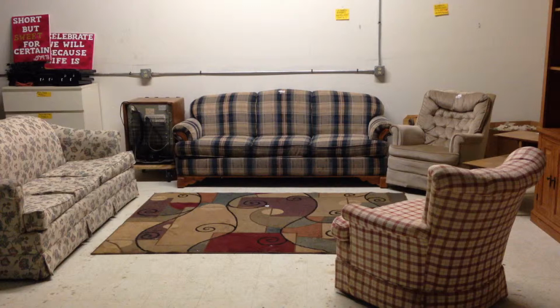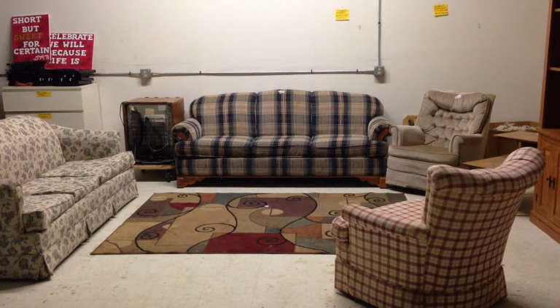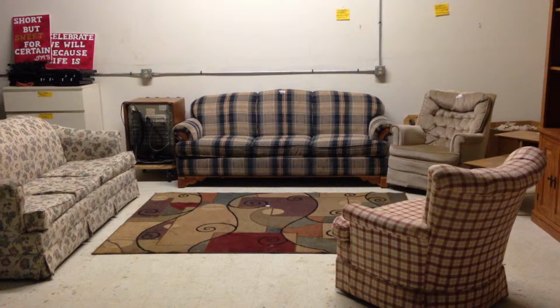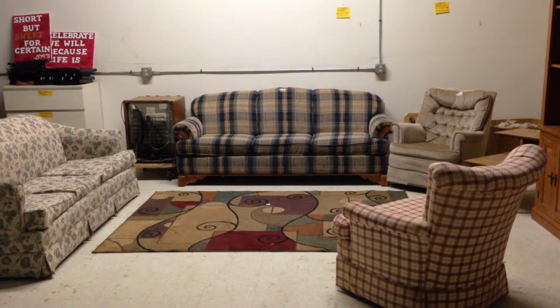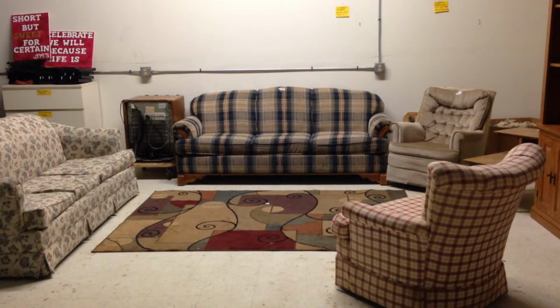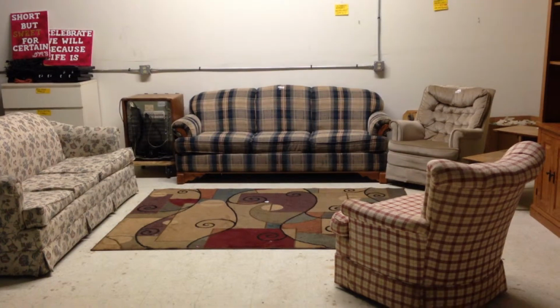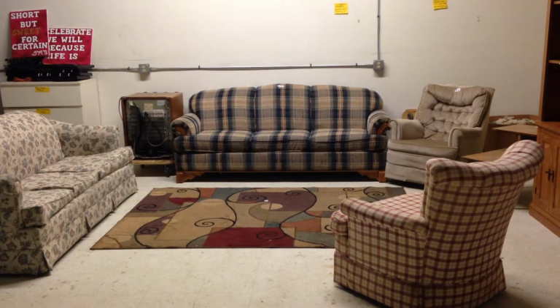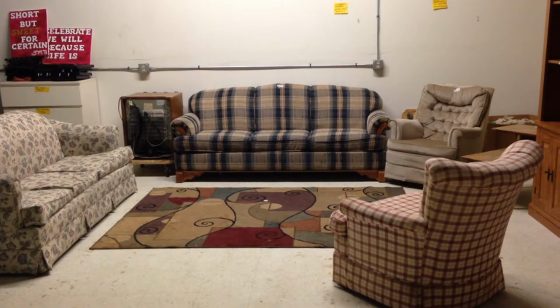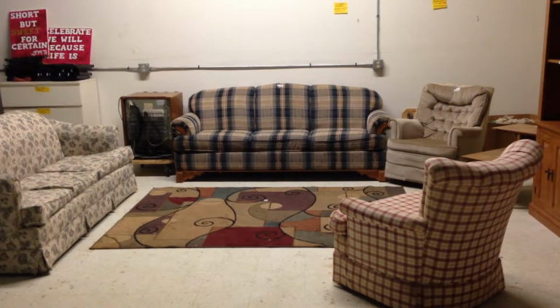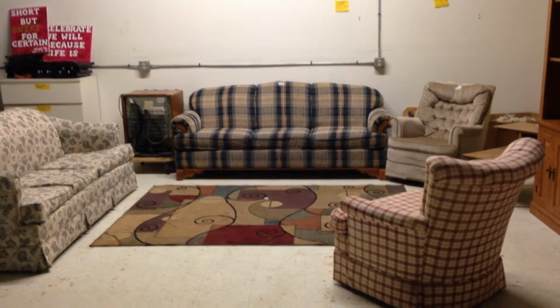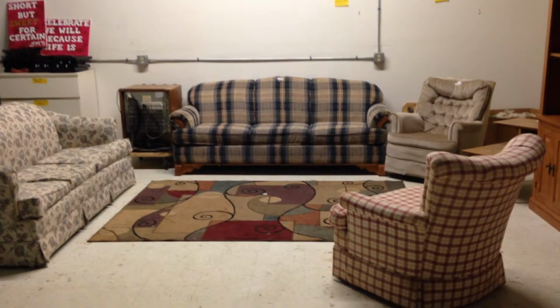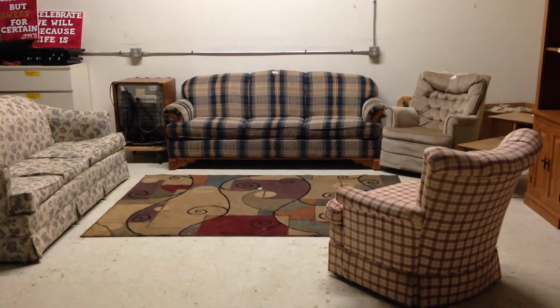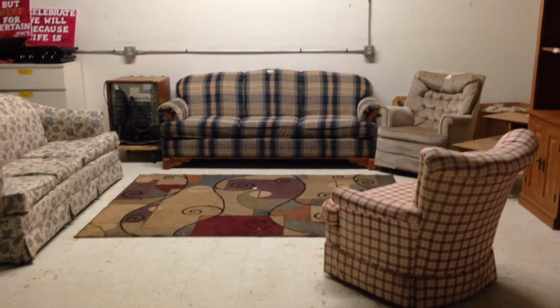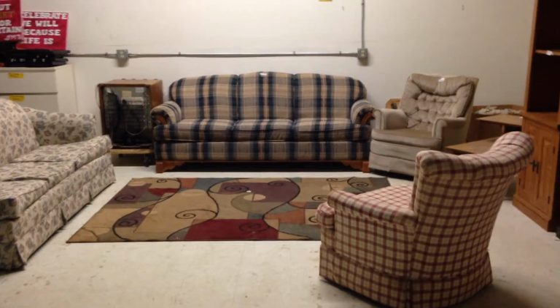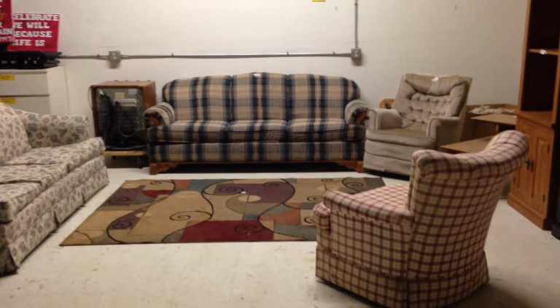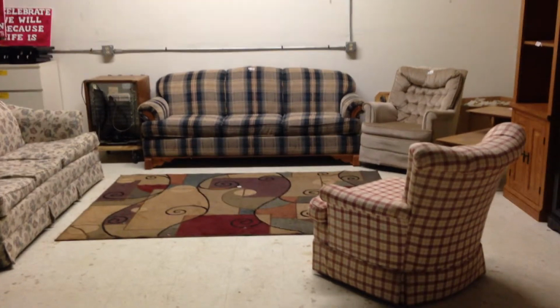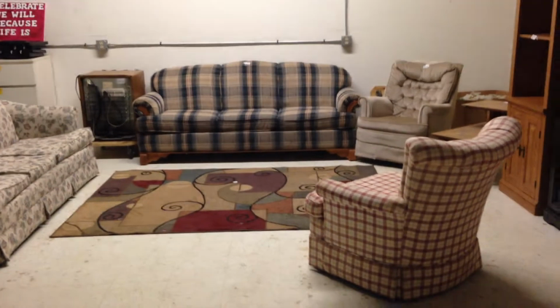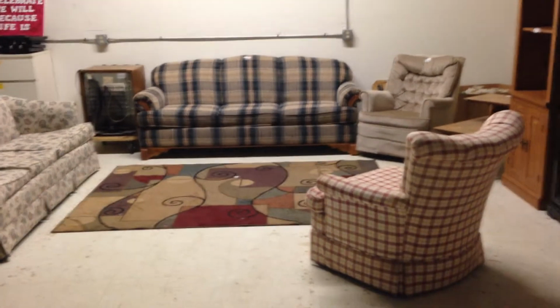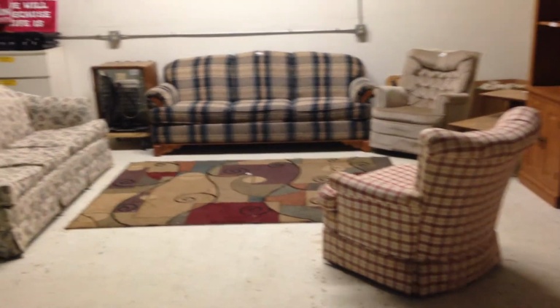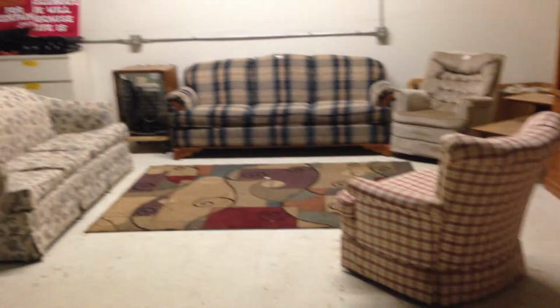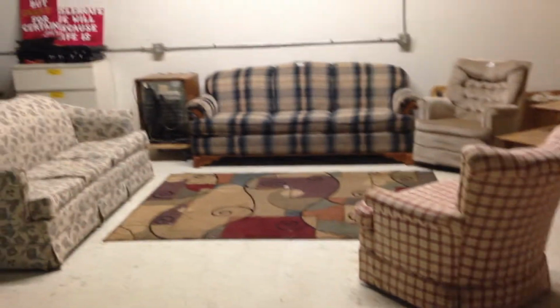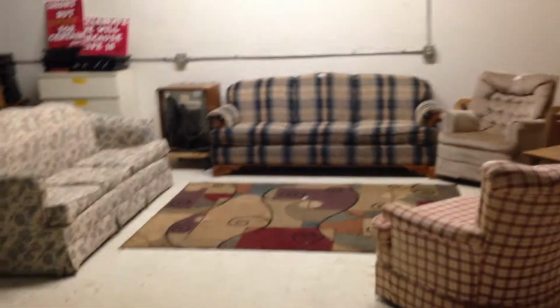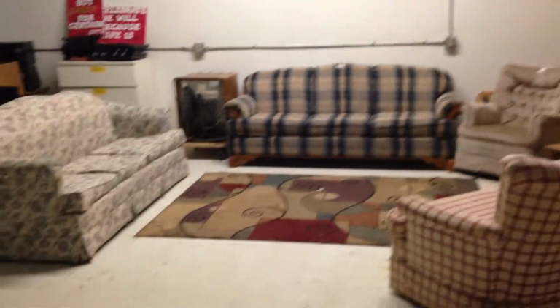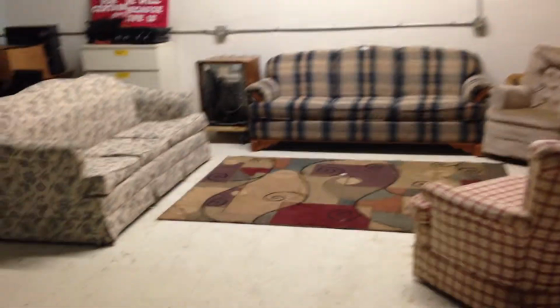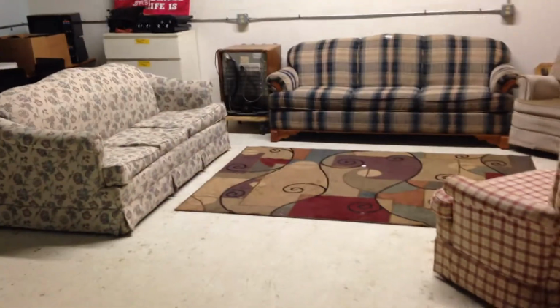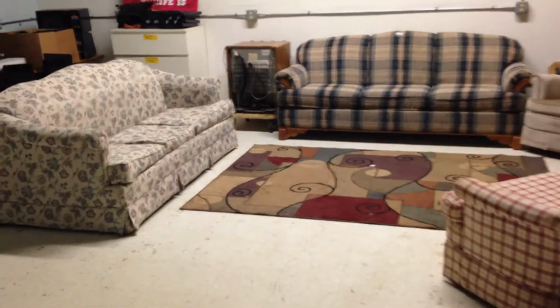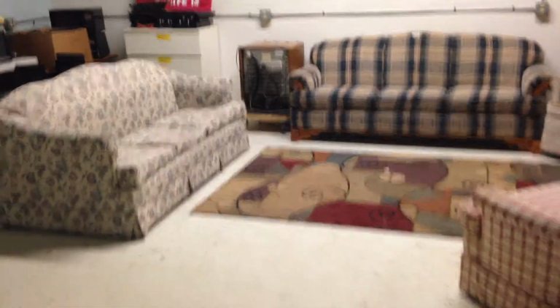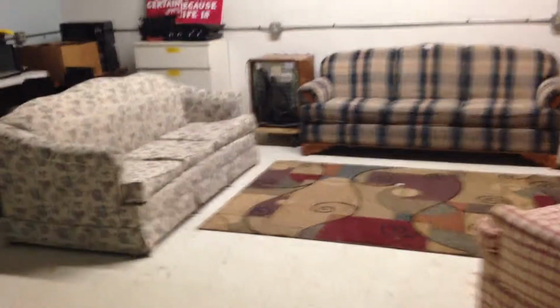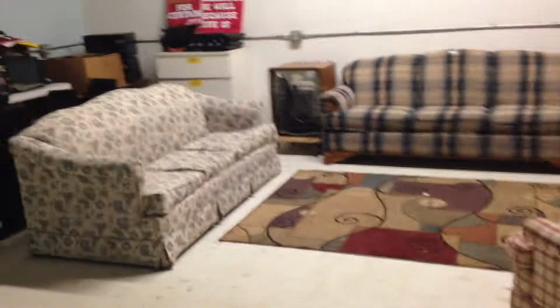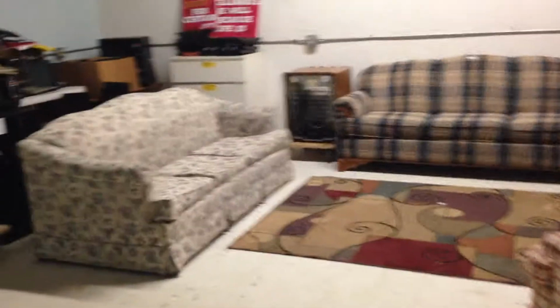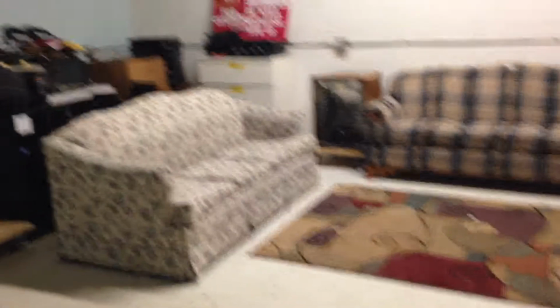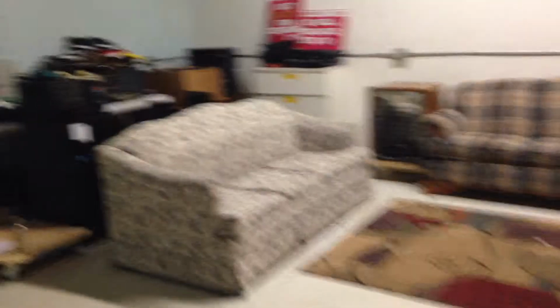Hi everyone, I got a lot of furniture for sale here, so I'm just going to go through all the items I have and list off the prices.